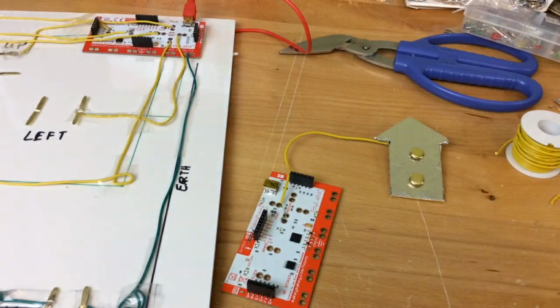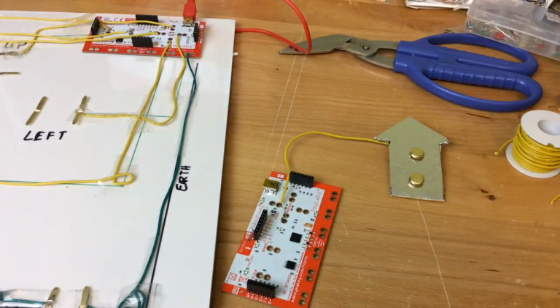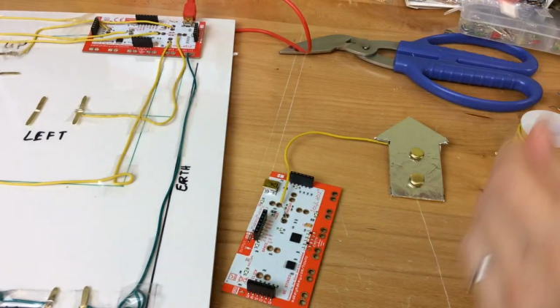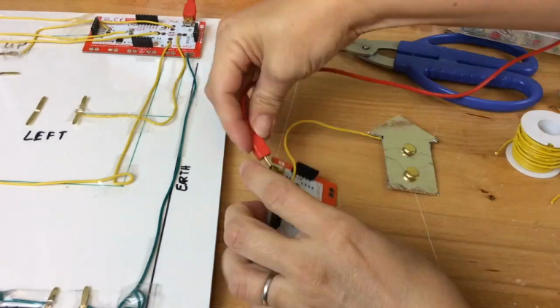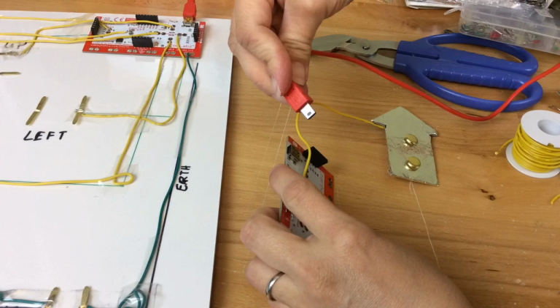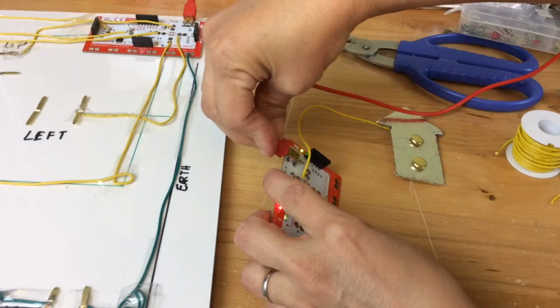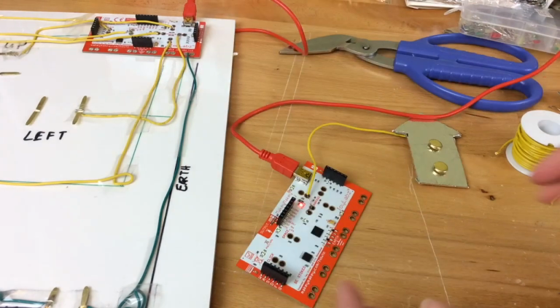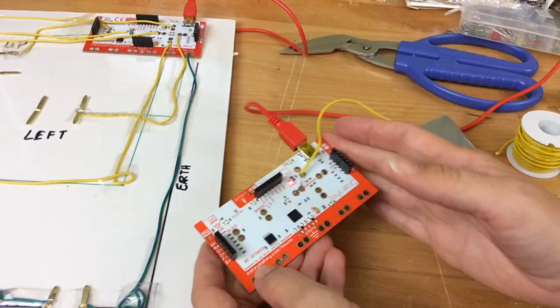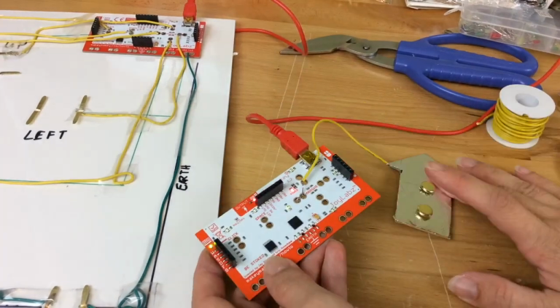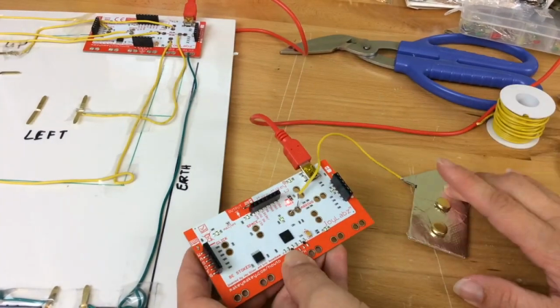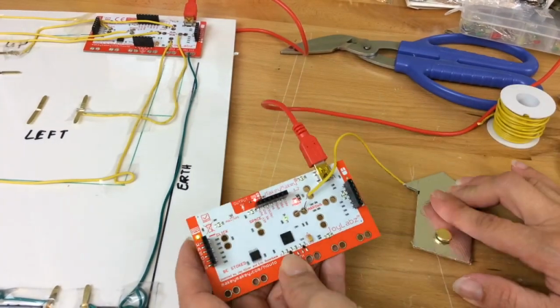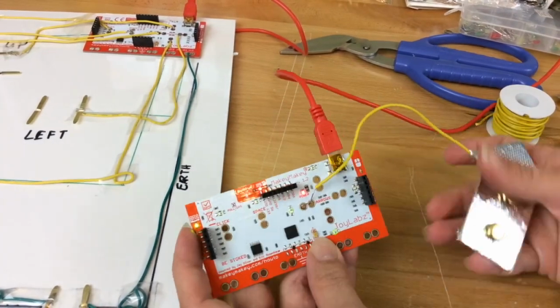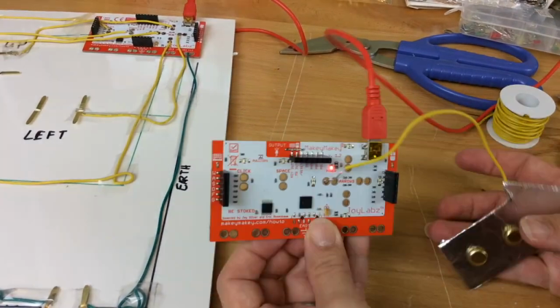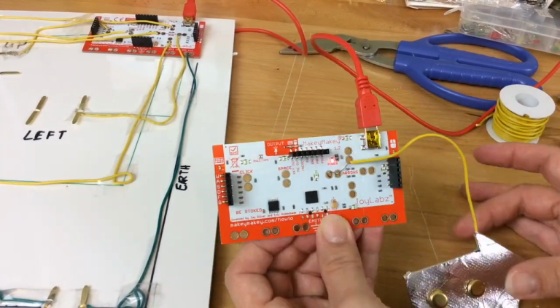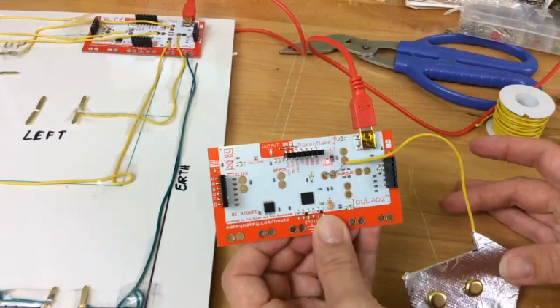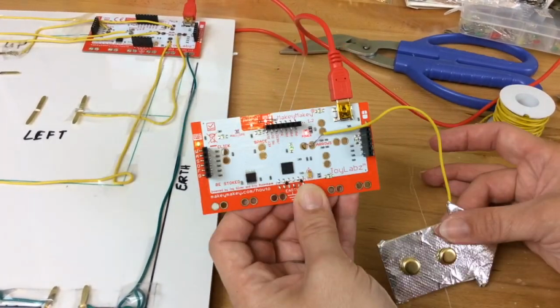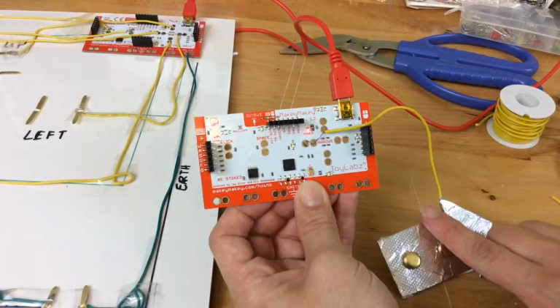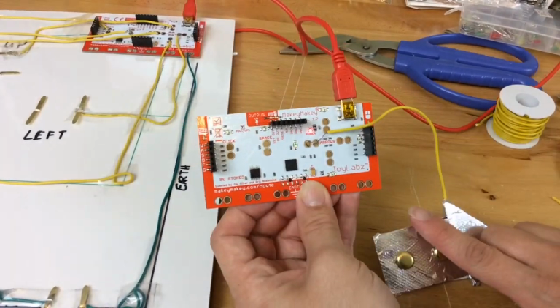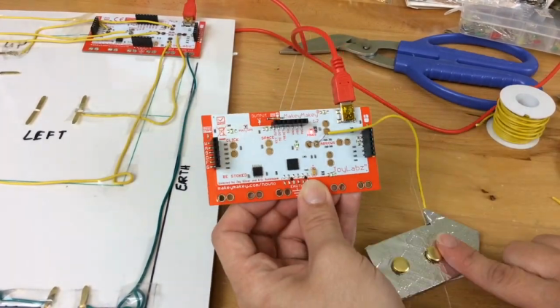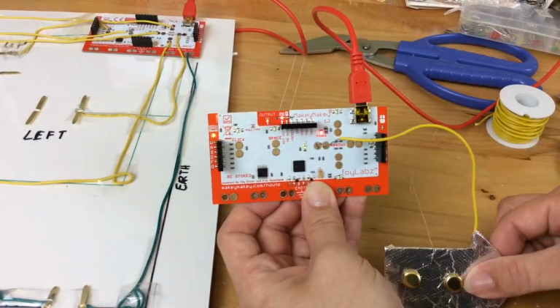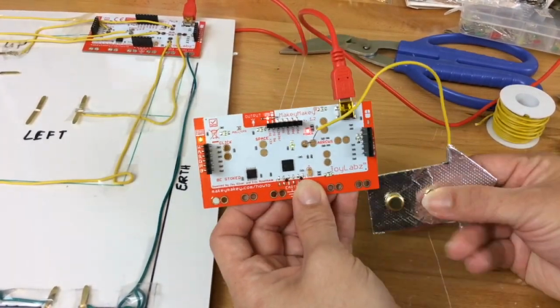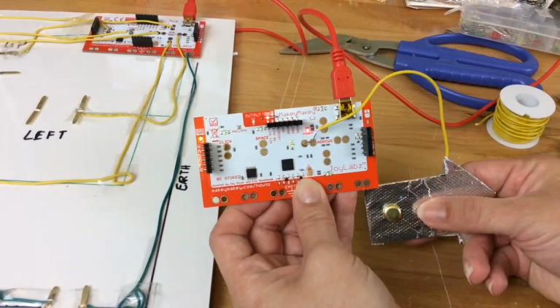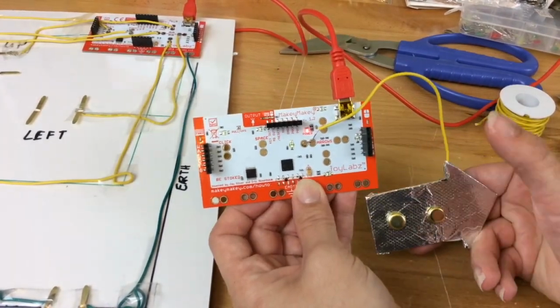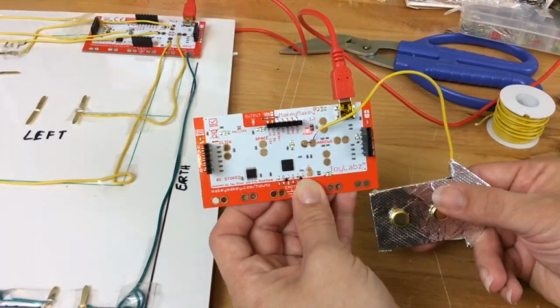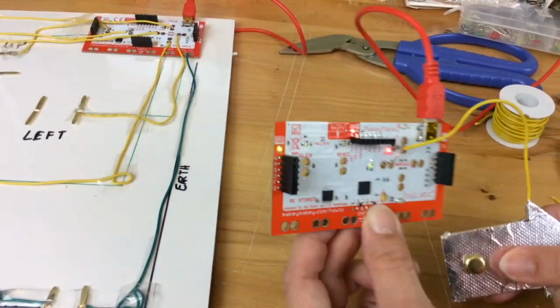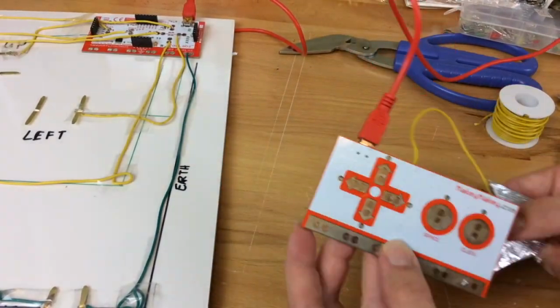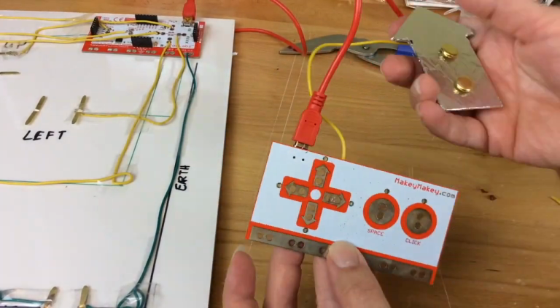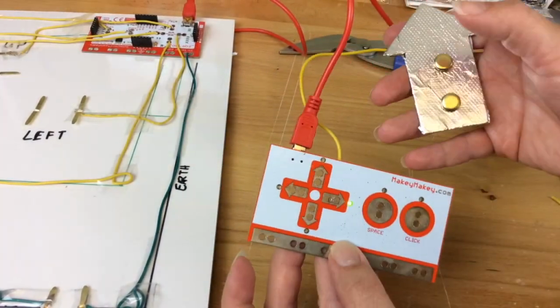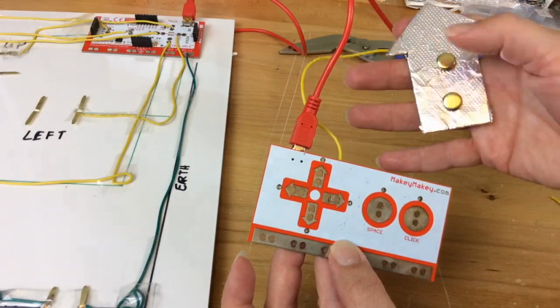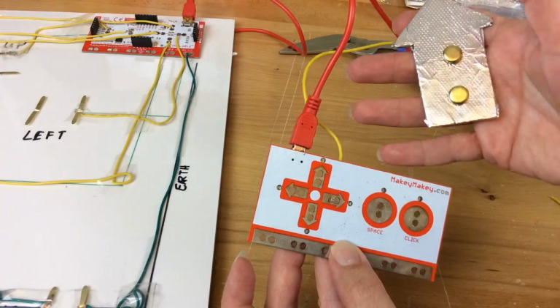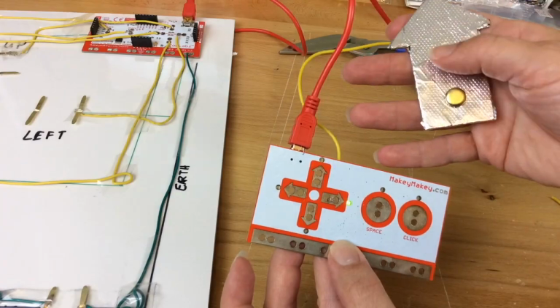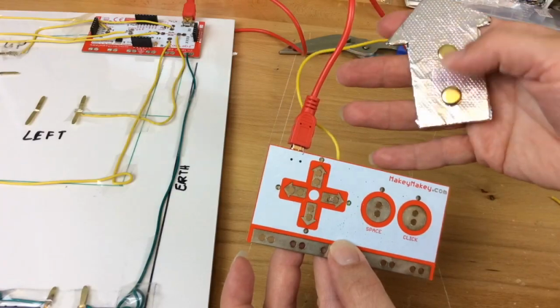Now you can take your cable, plug in your Makey Makey, and if you see the light going off, then you know that it's working. Voila!